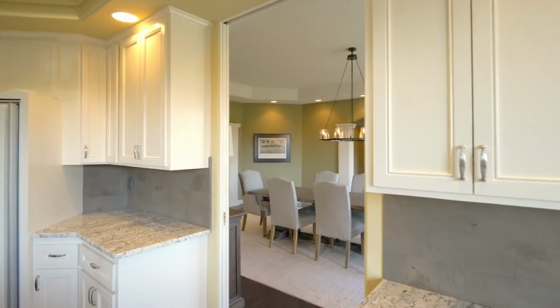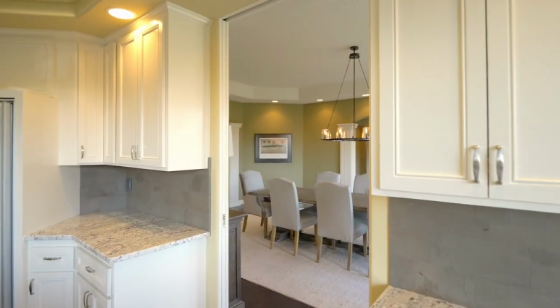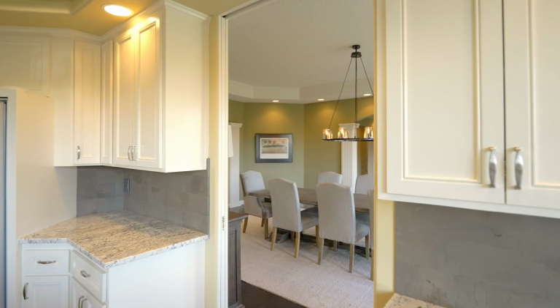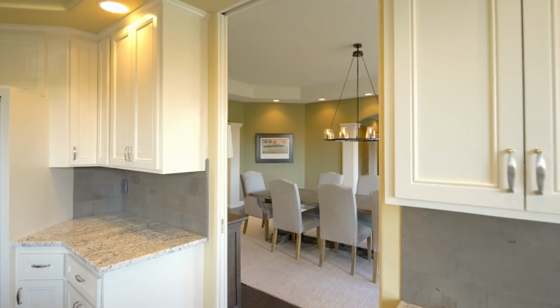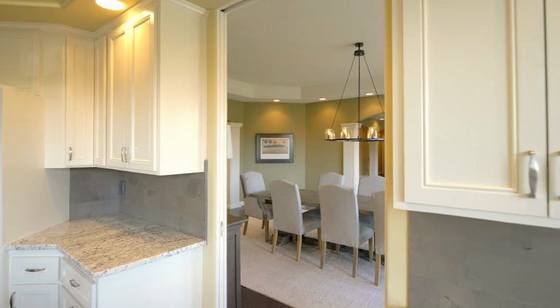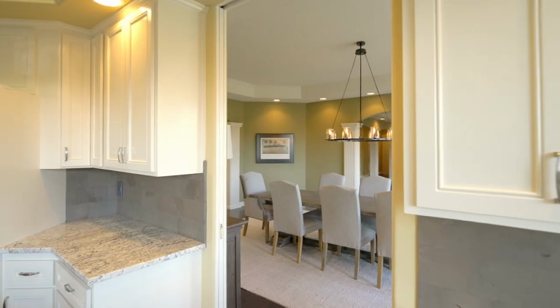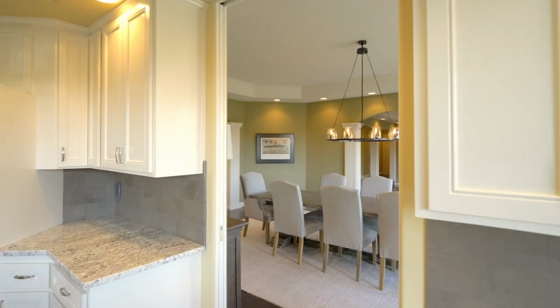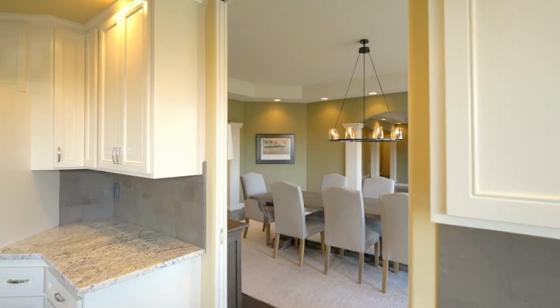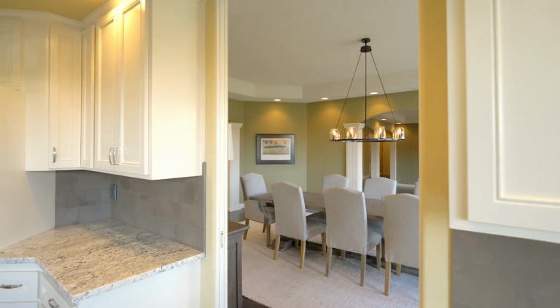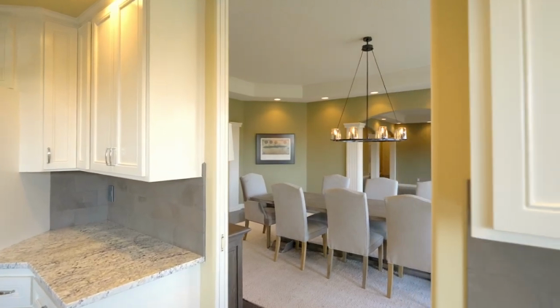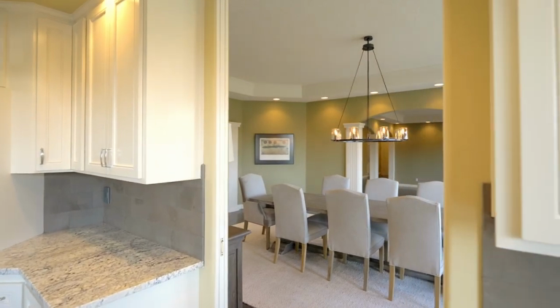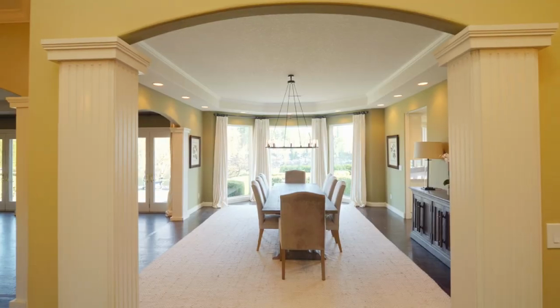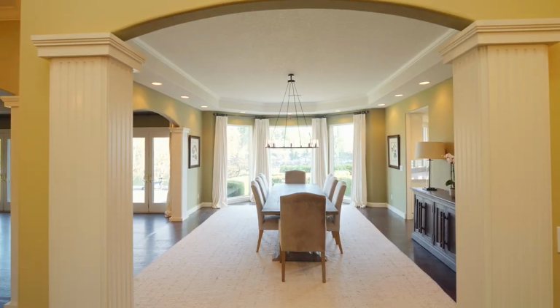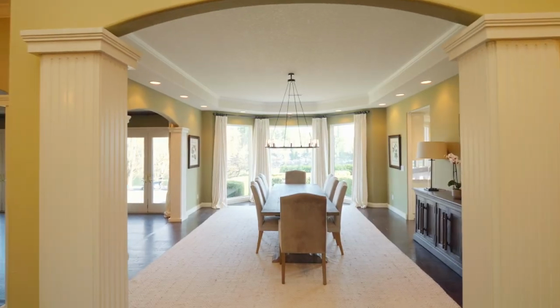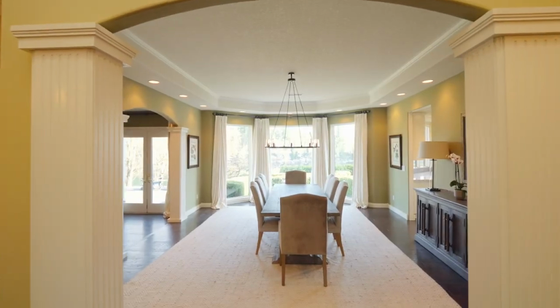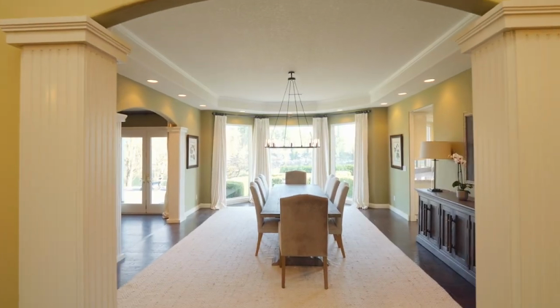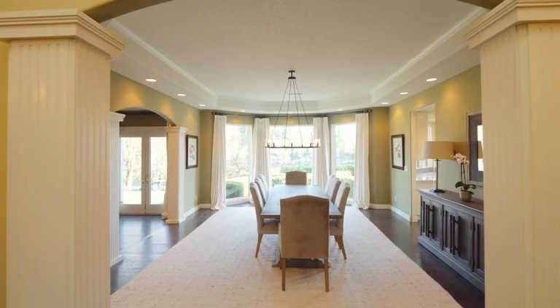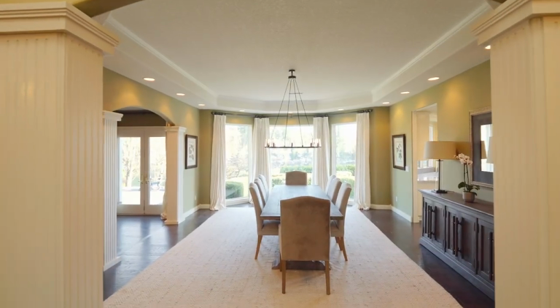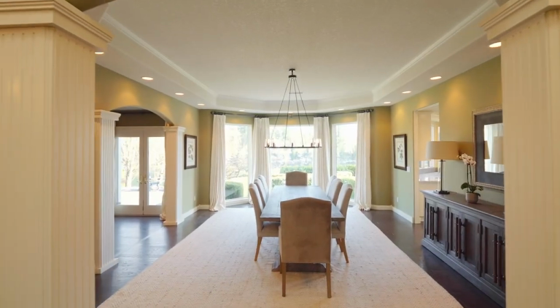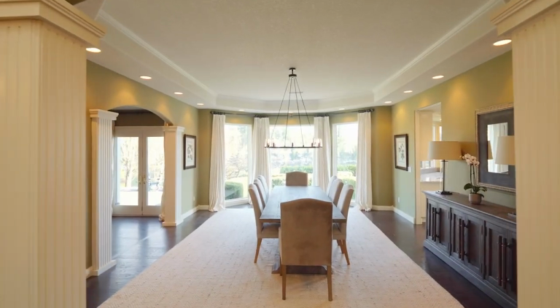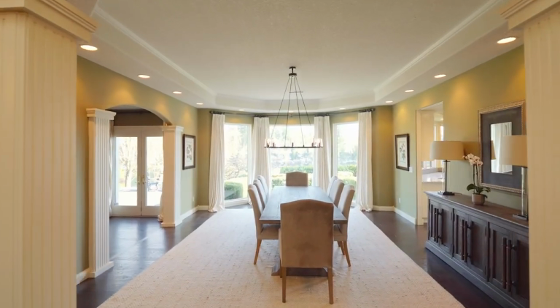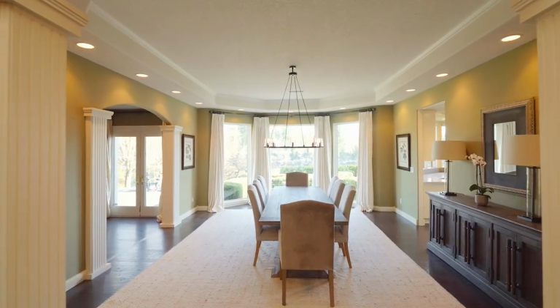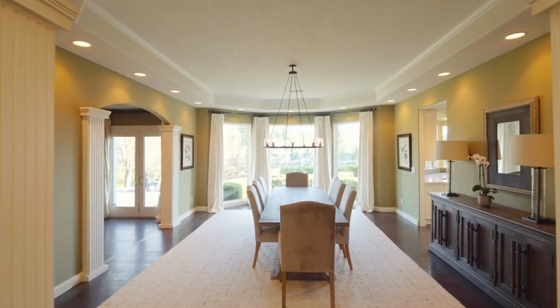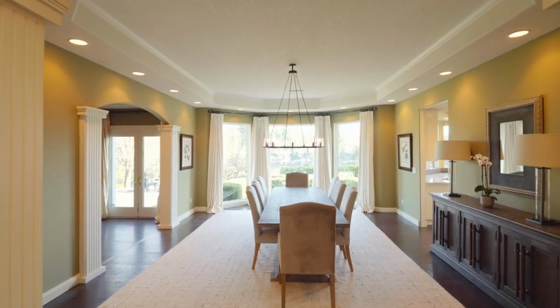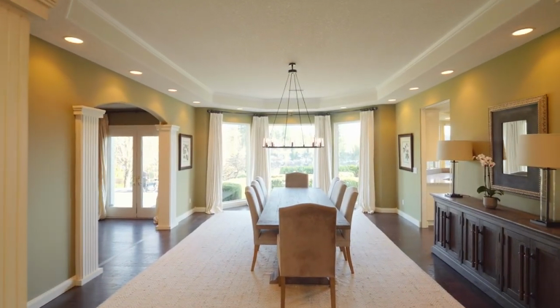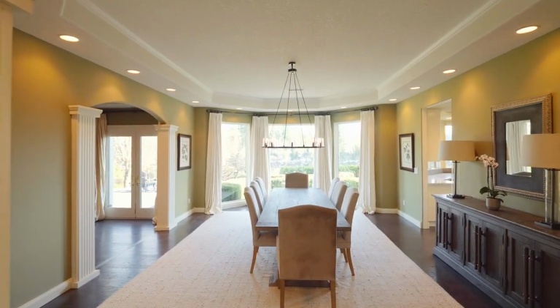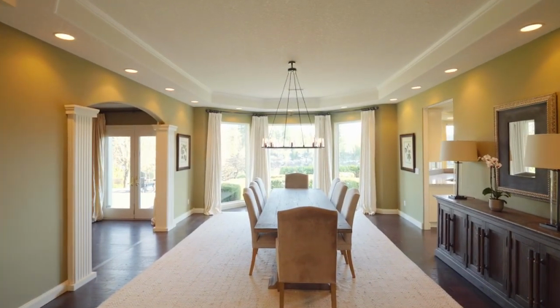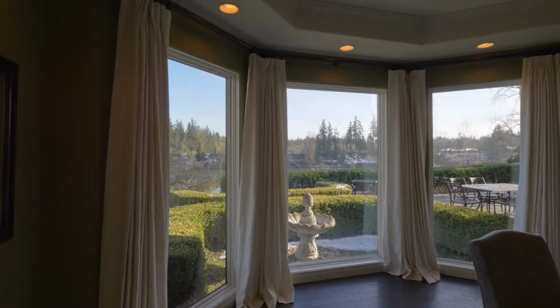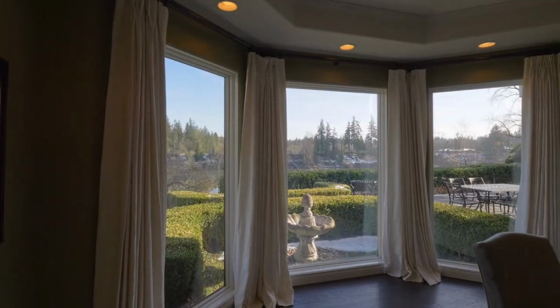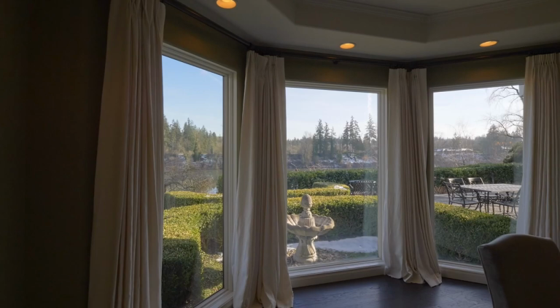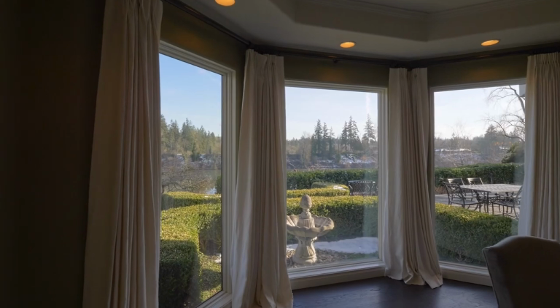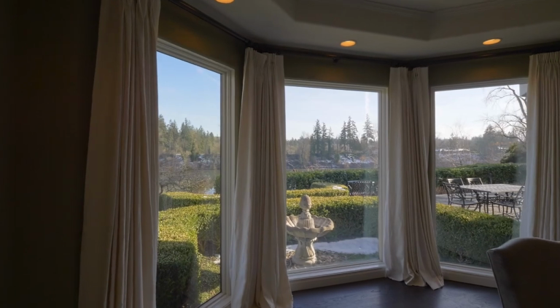Enjoy gracious spaces for entertaining, with quality craftsmanship and large picture windows throughout.